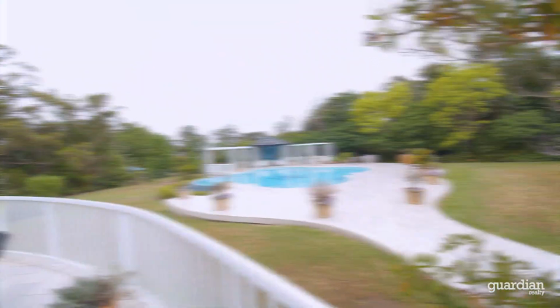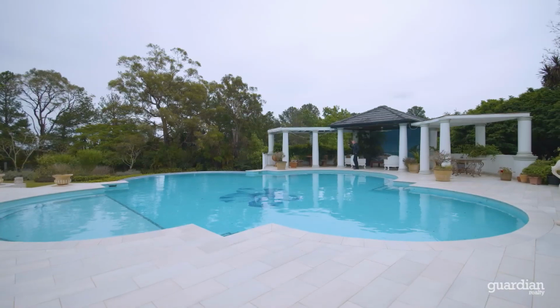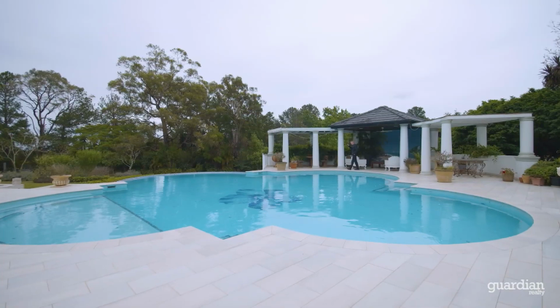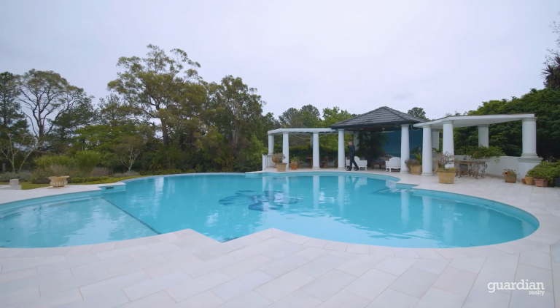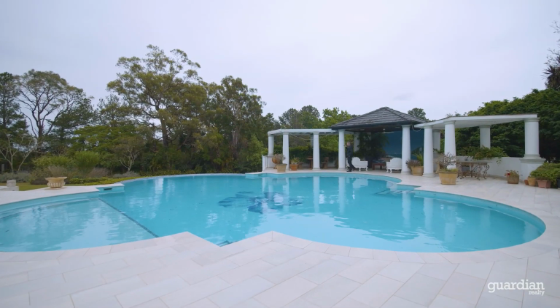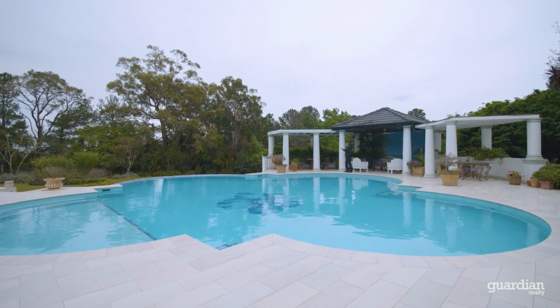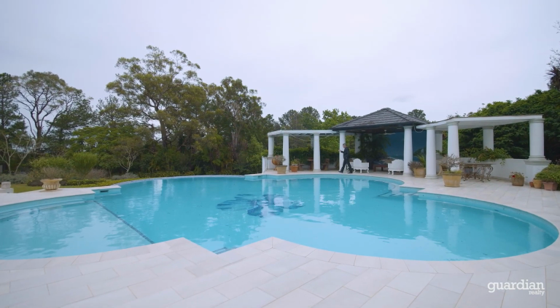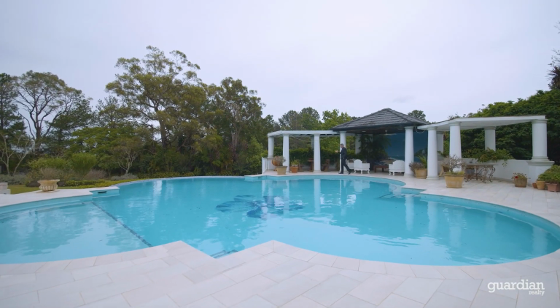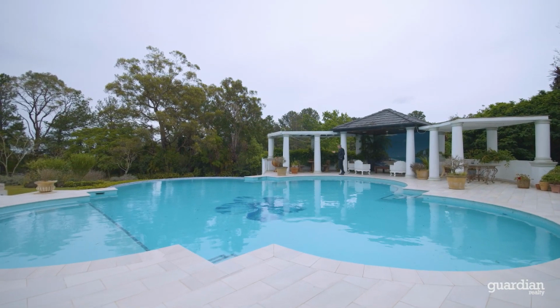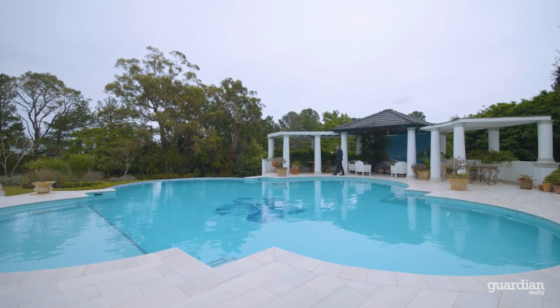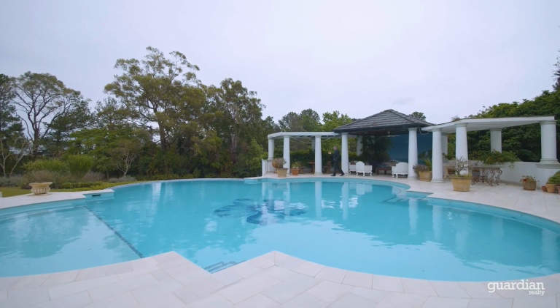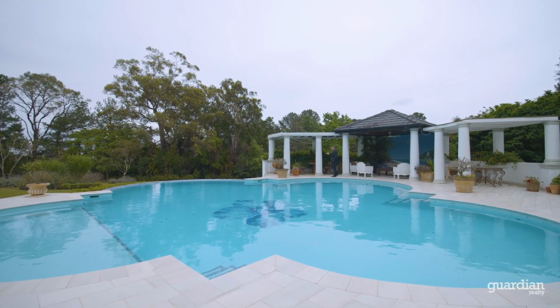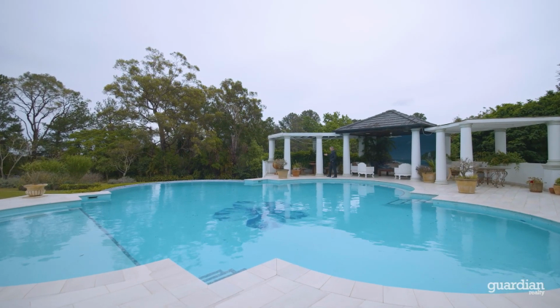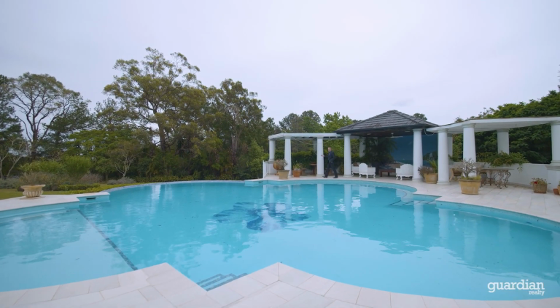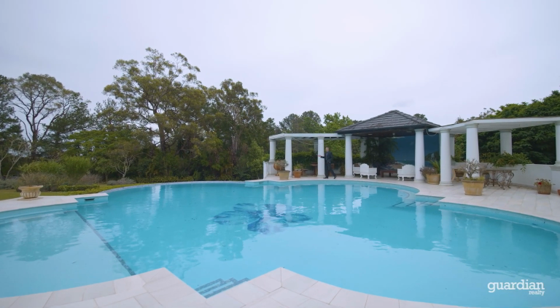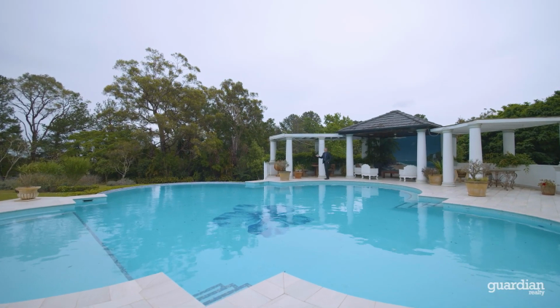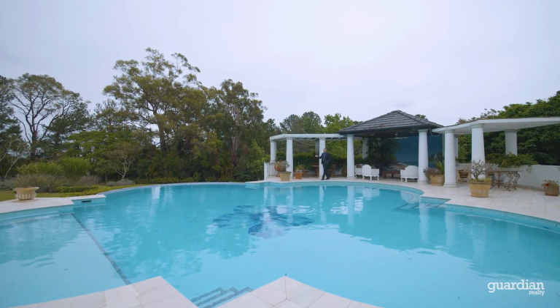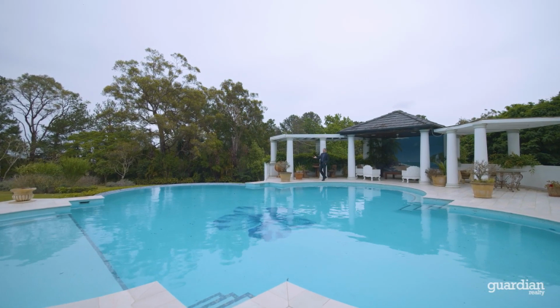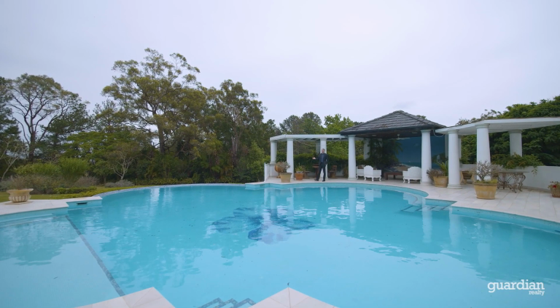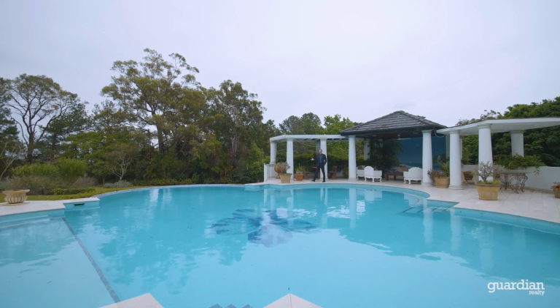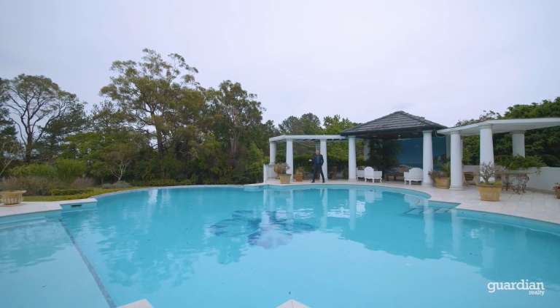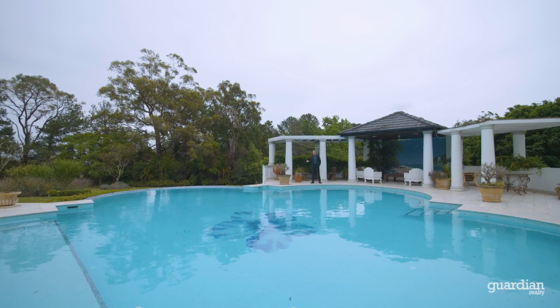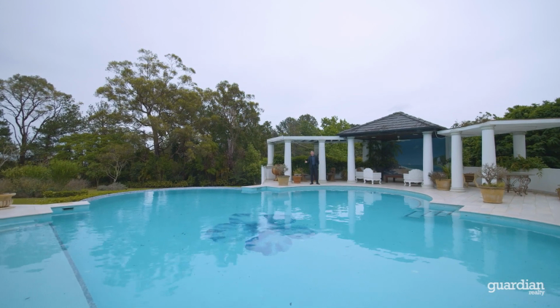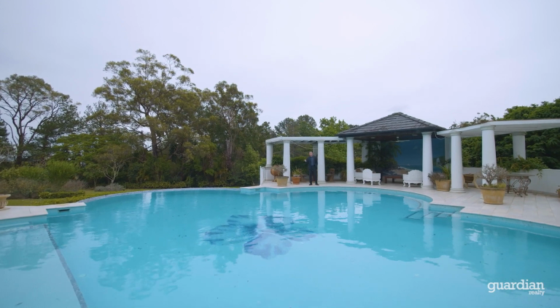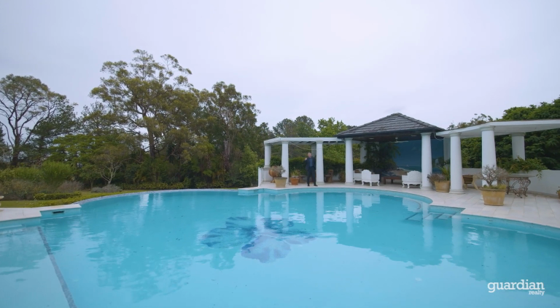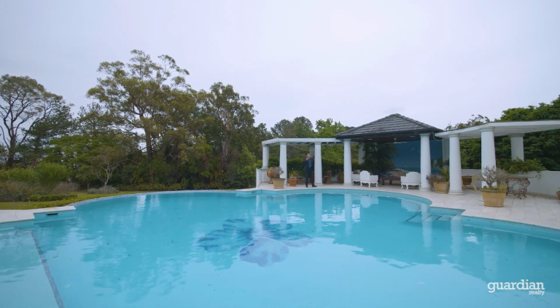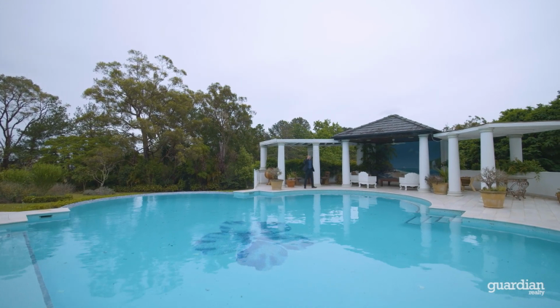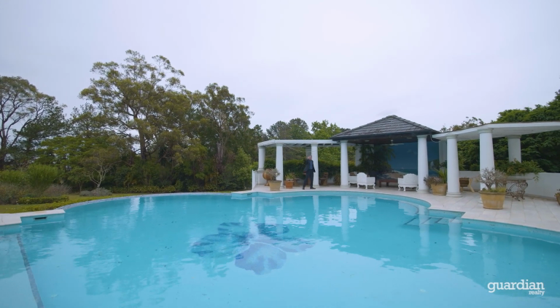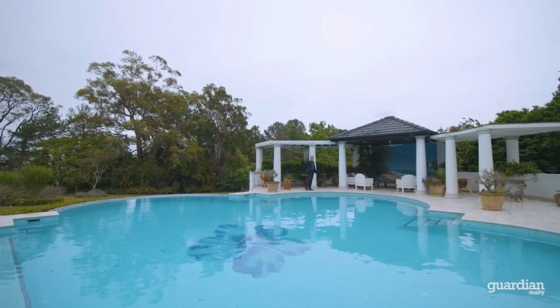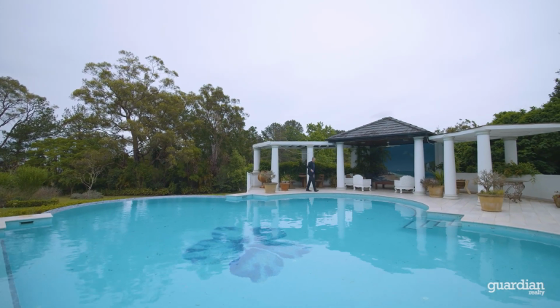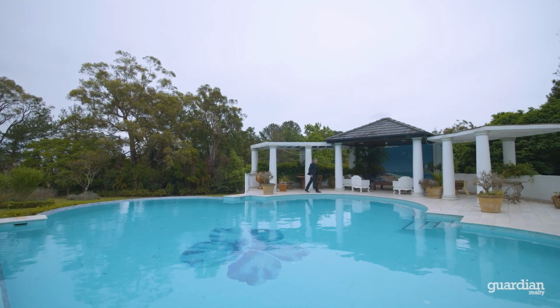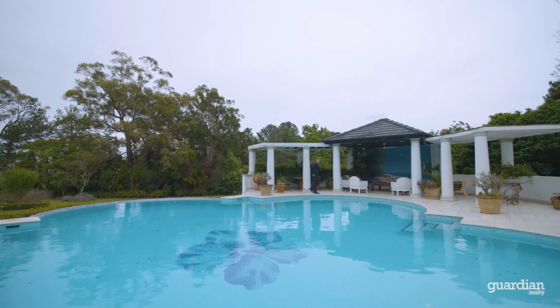A huge home calls for a huge pool and we've got that here. Oh, and there's a 10-person spa inside.